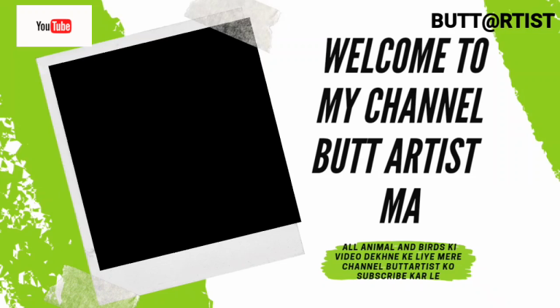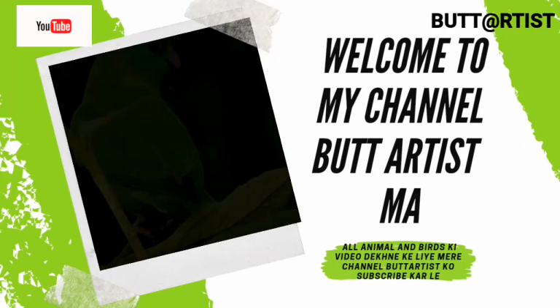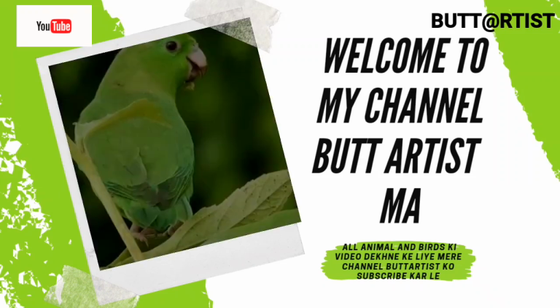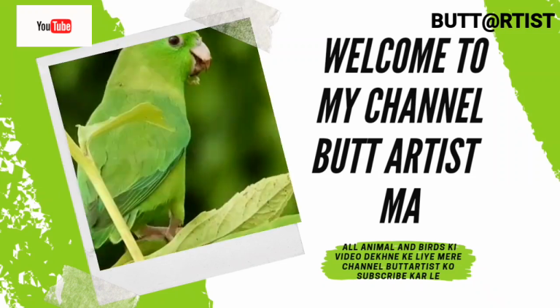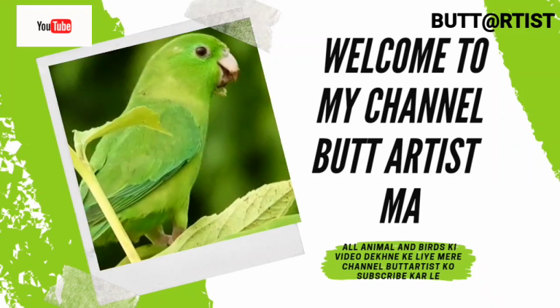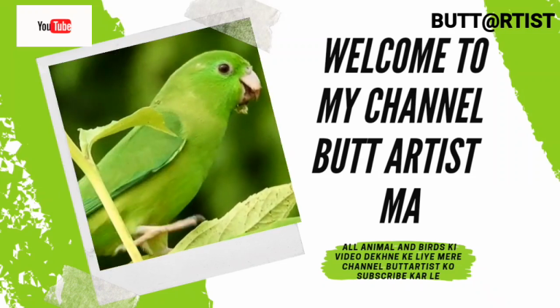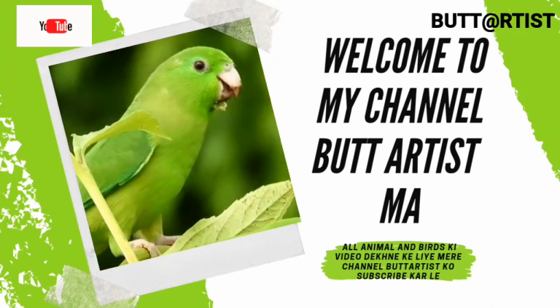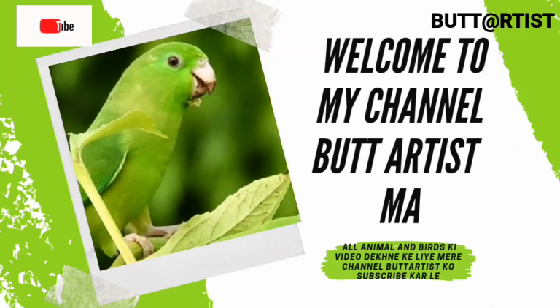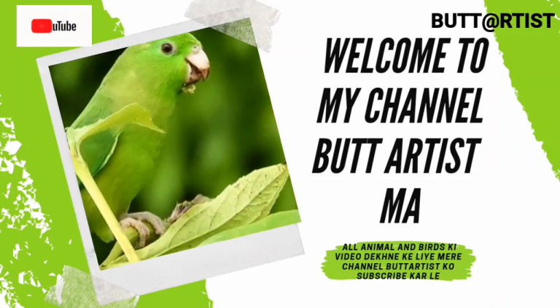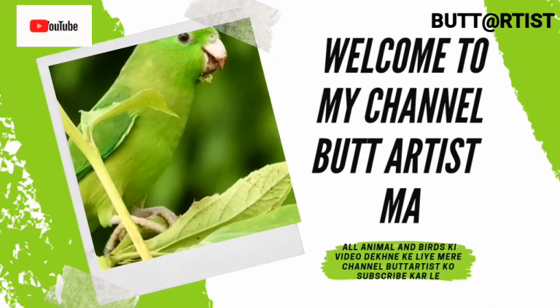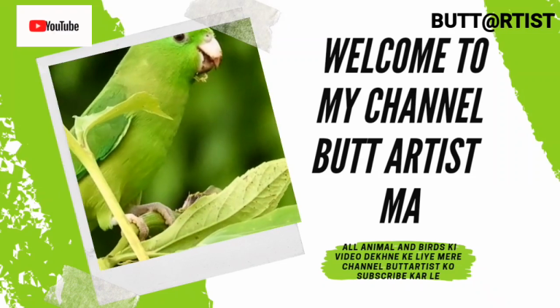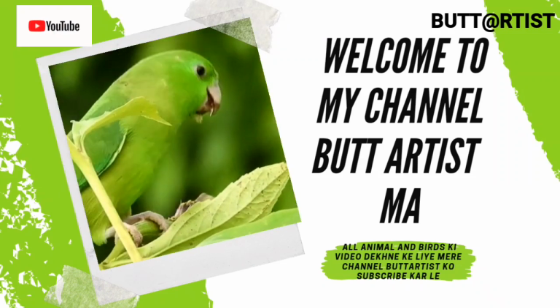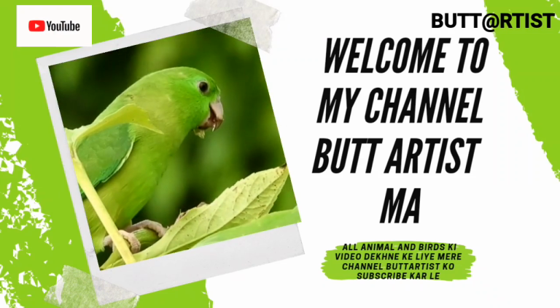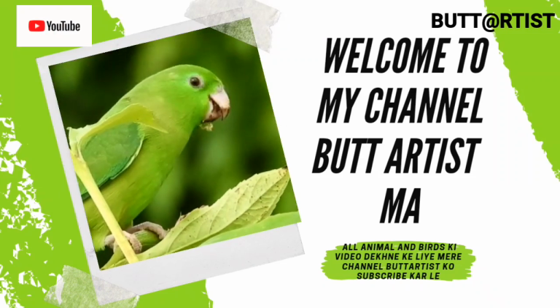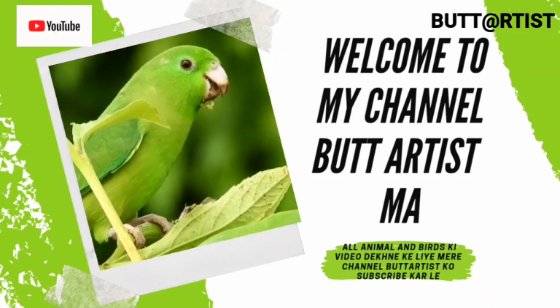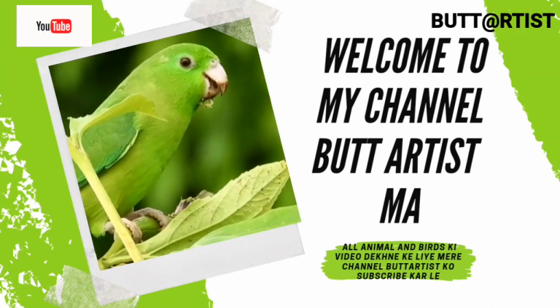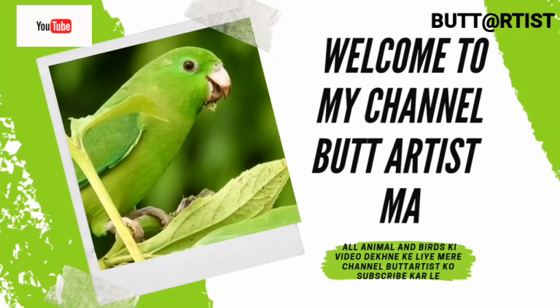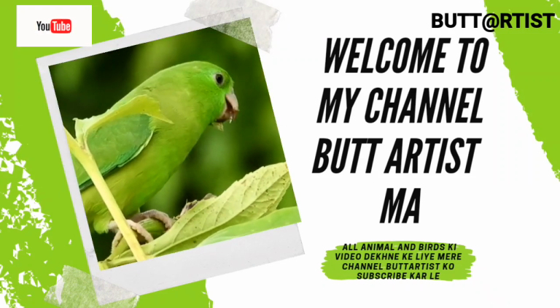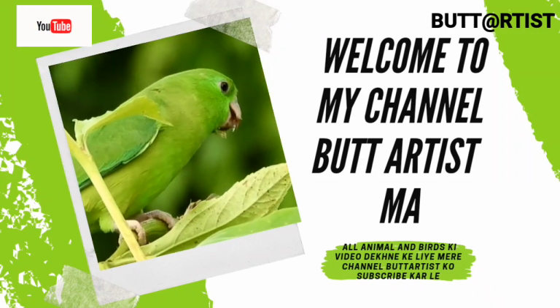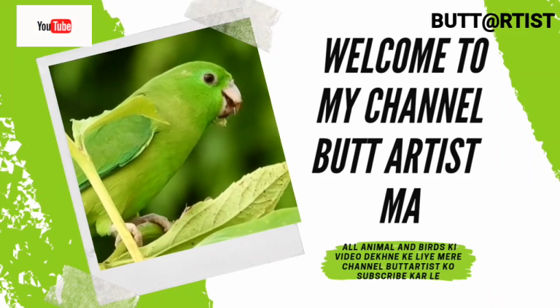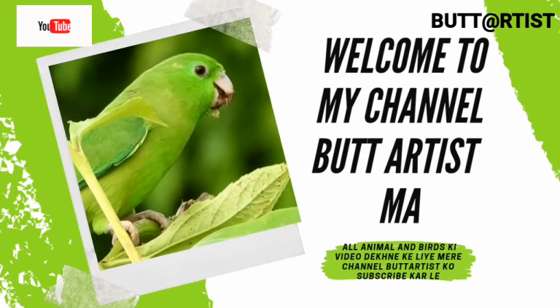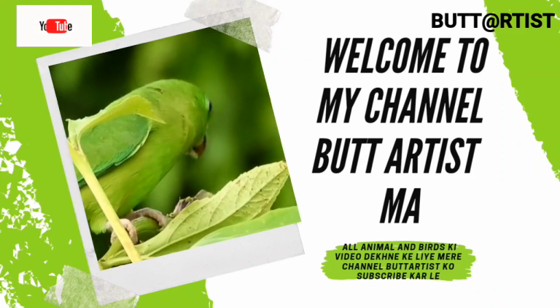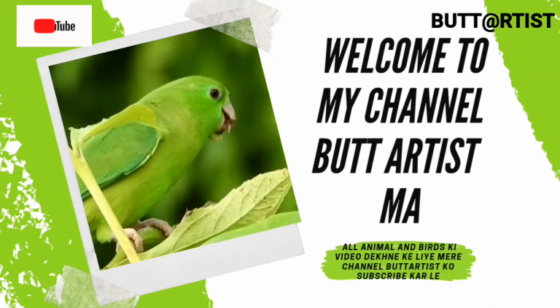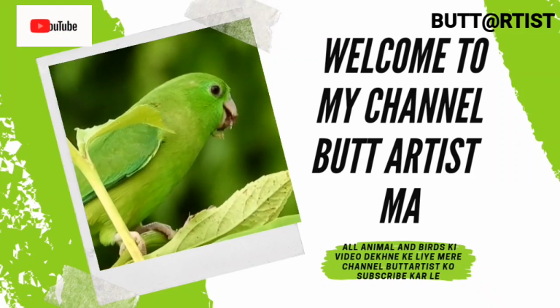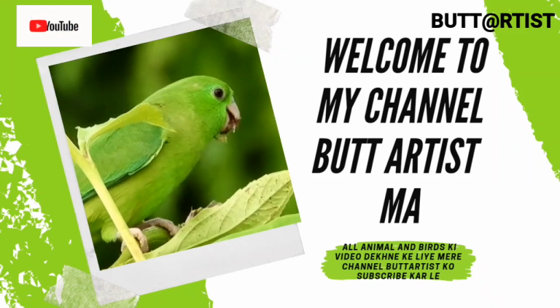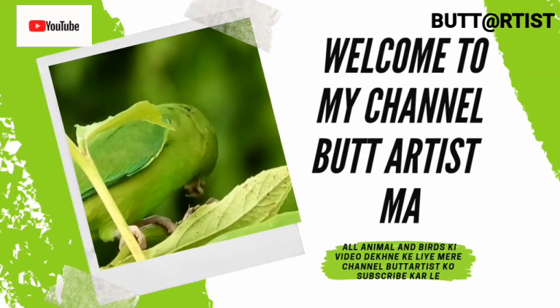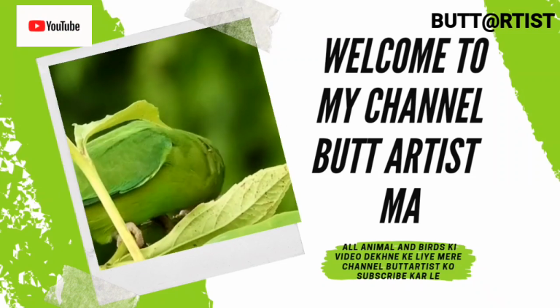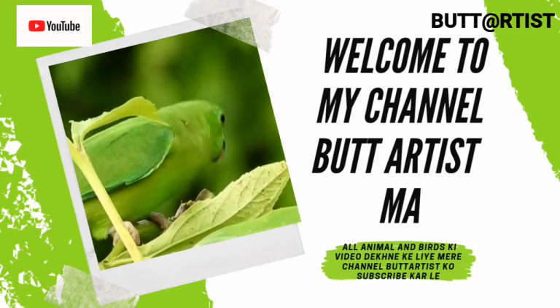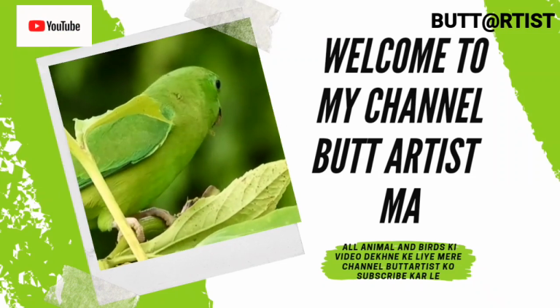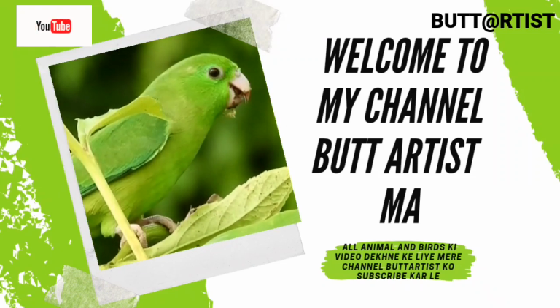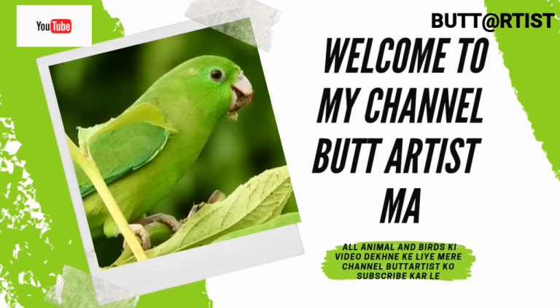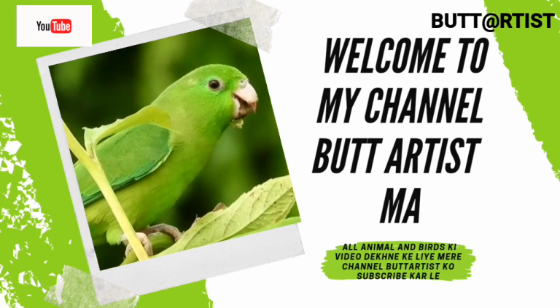If someone wants to know about KGS or BUDS video, then send me a WhatsApp message.